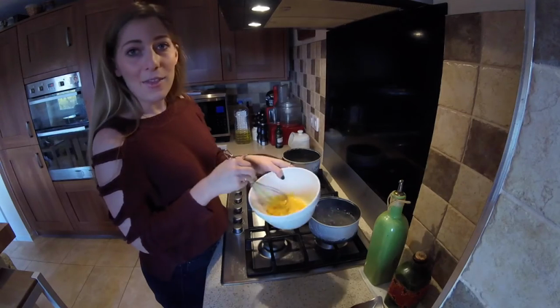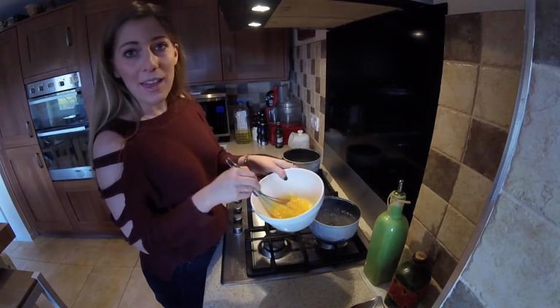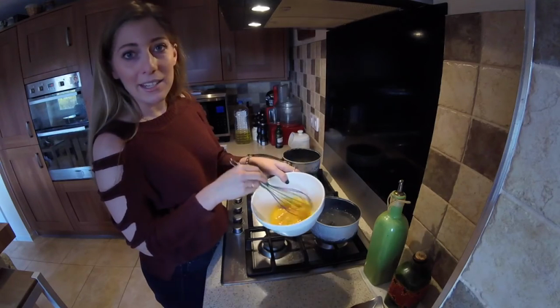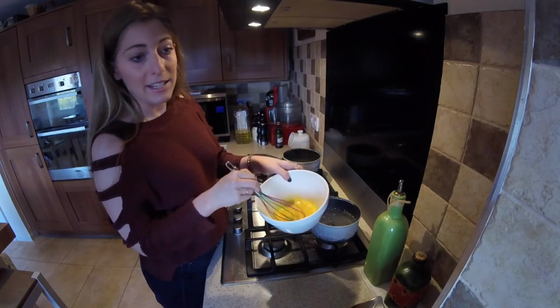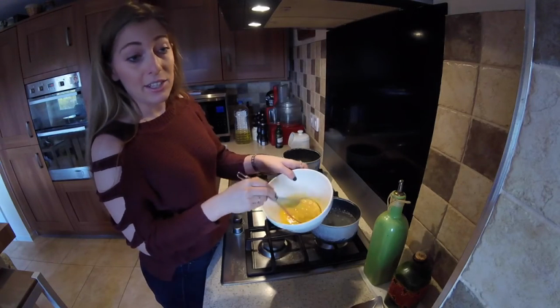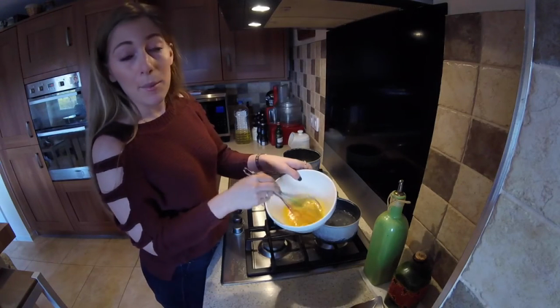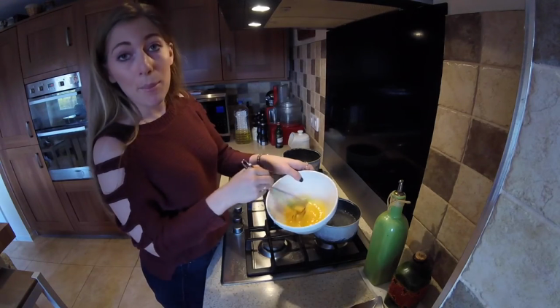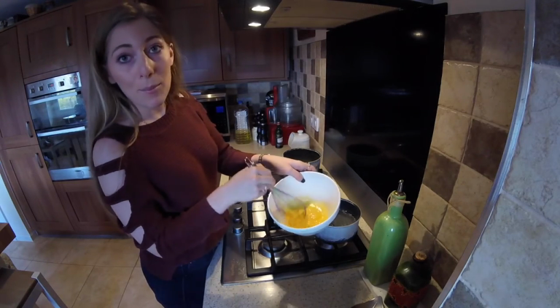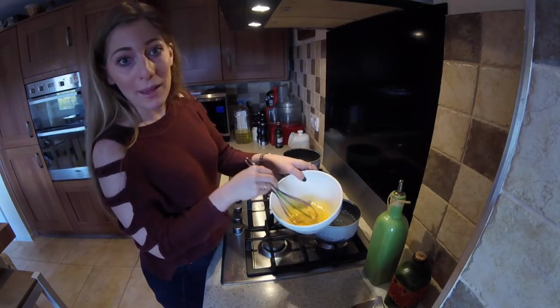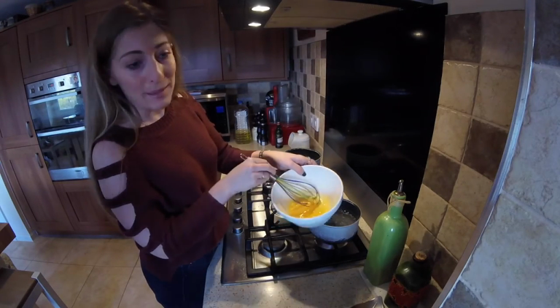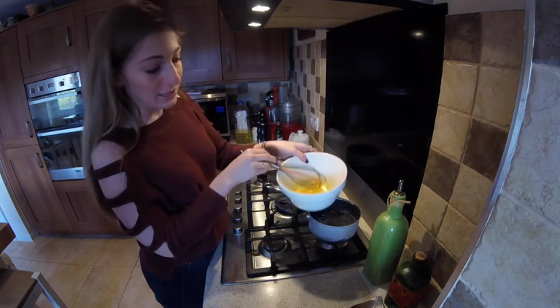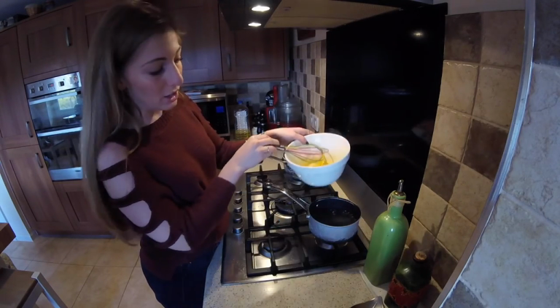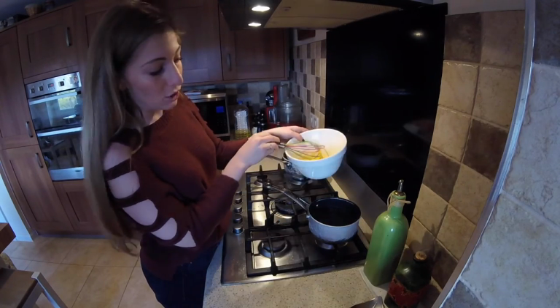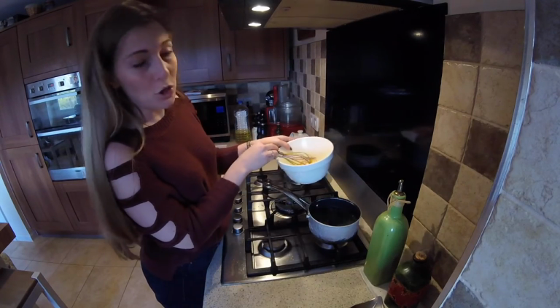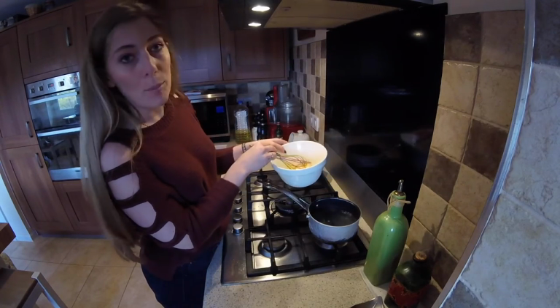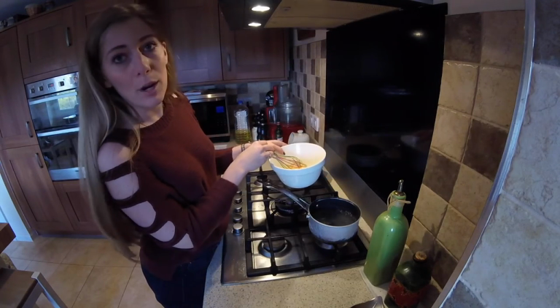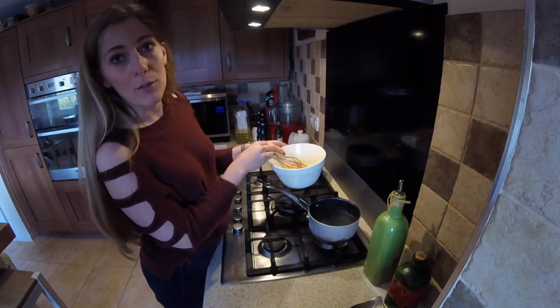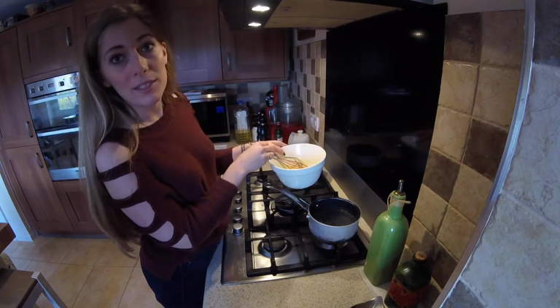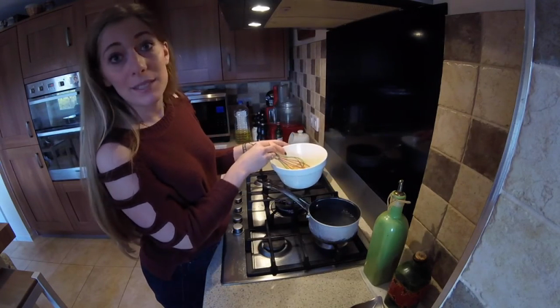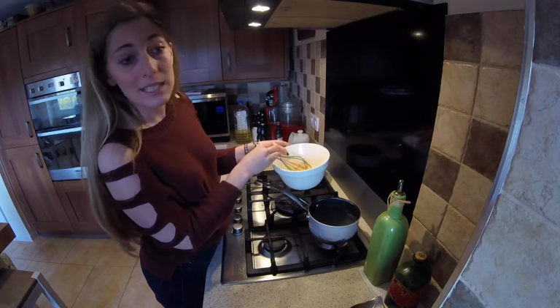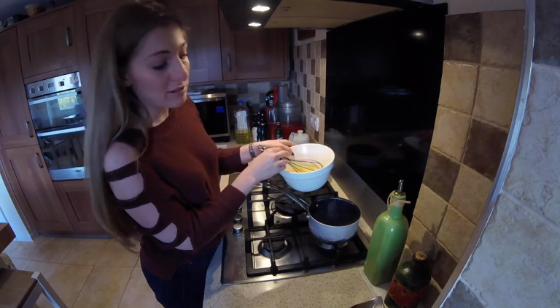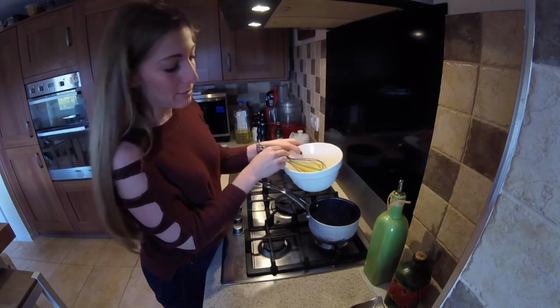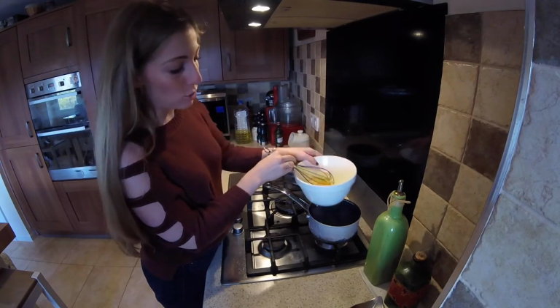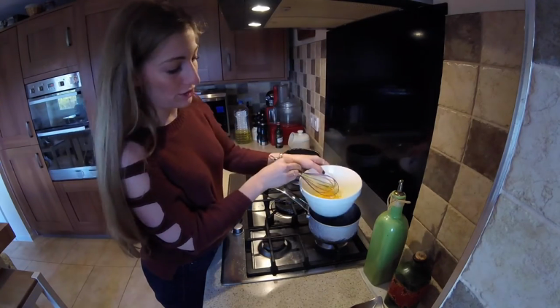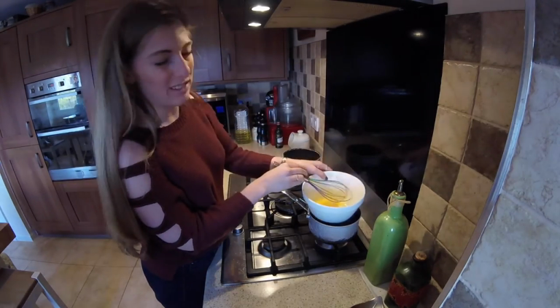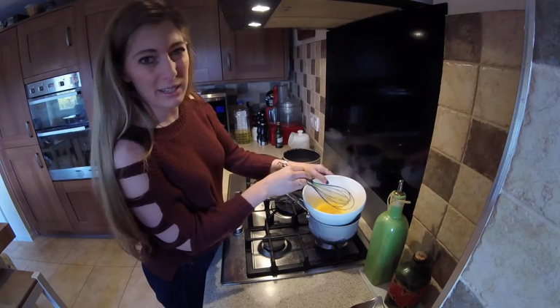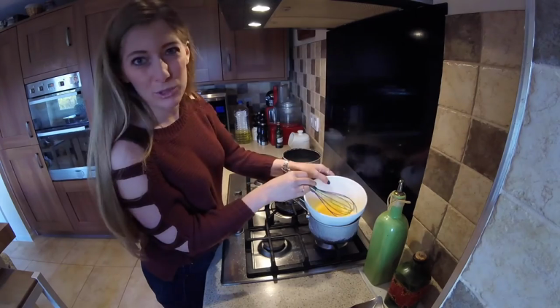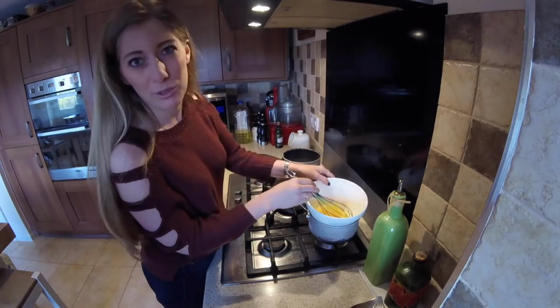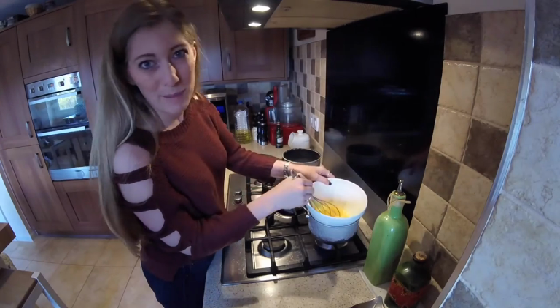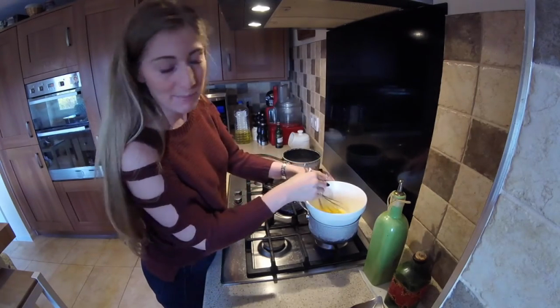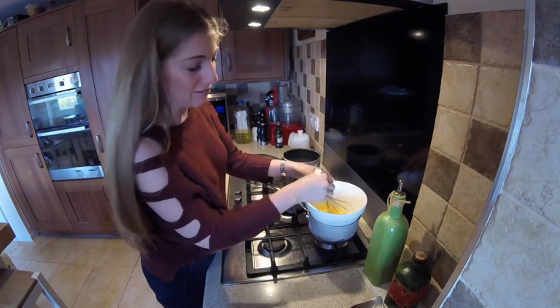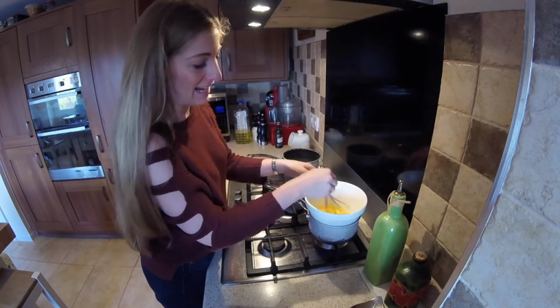Then you're just going to pop that mixture on top of some simmering water in what's called a bain marie.